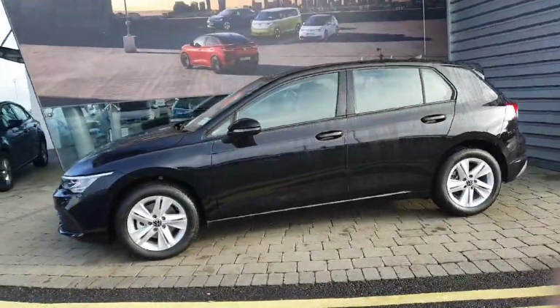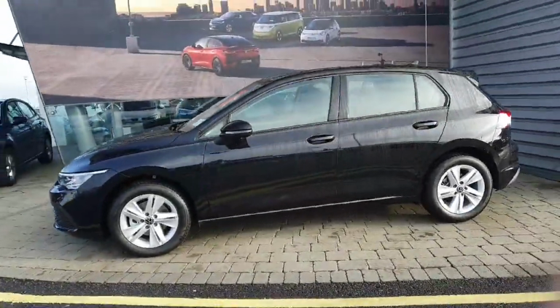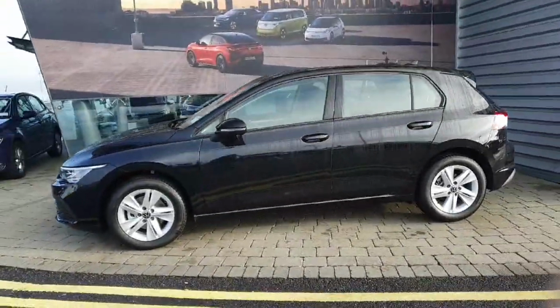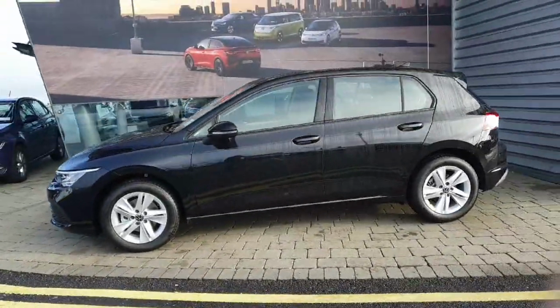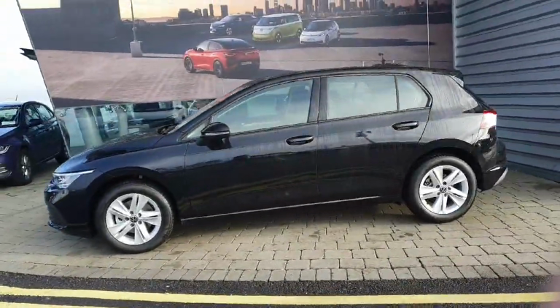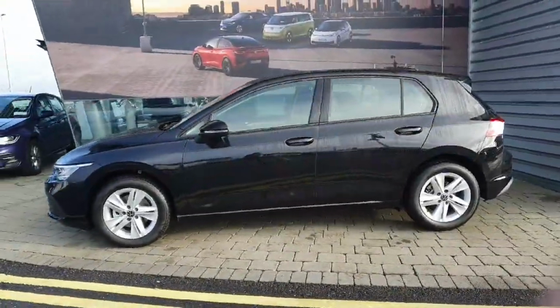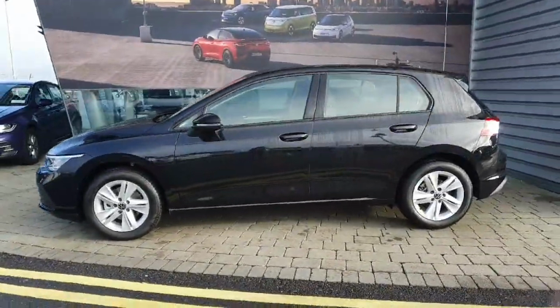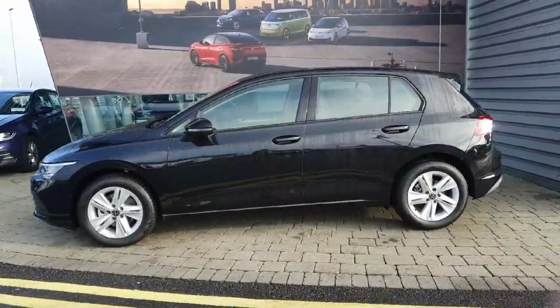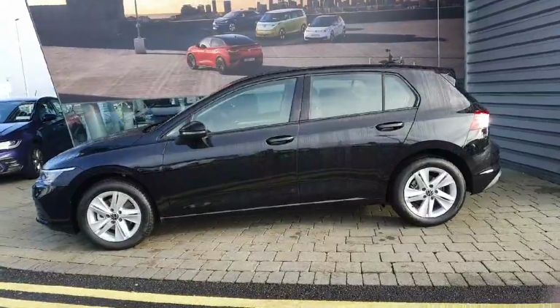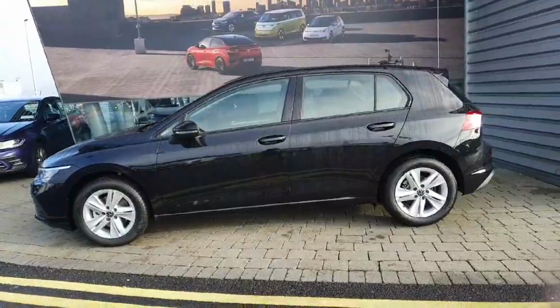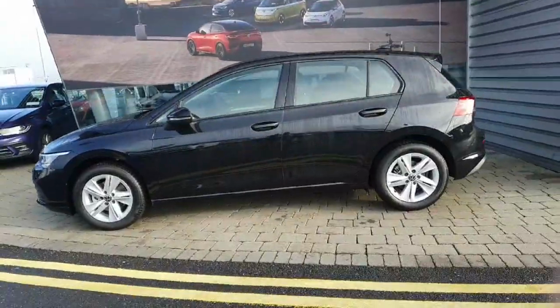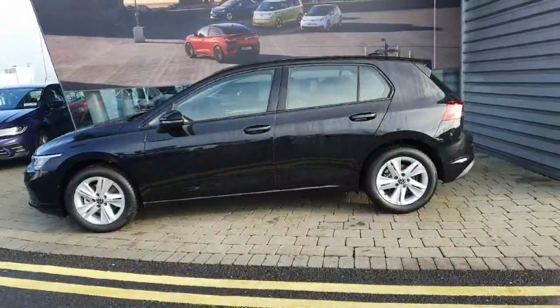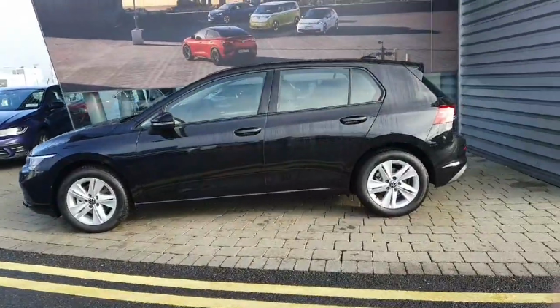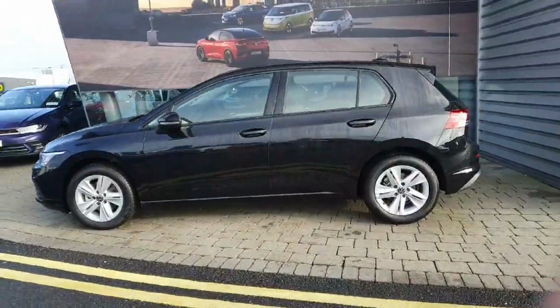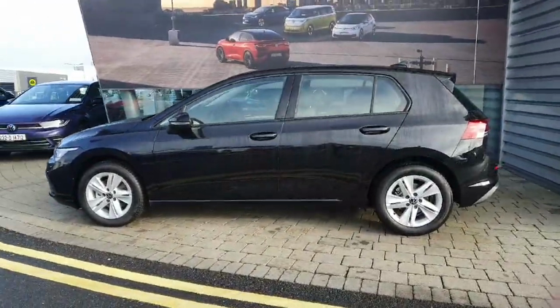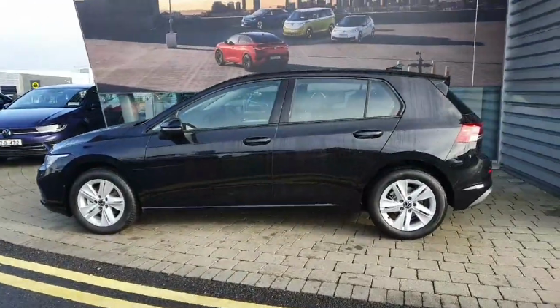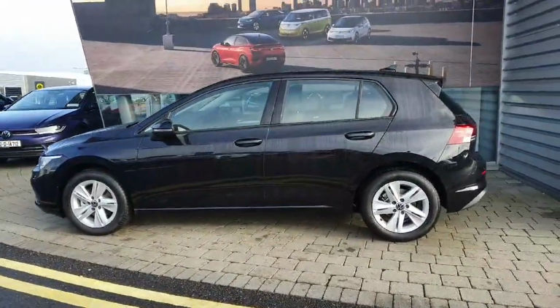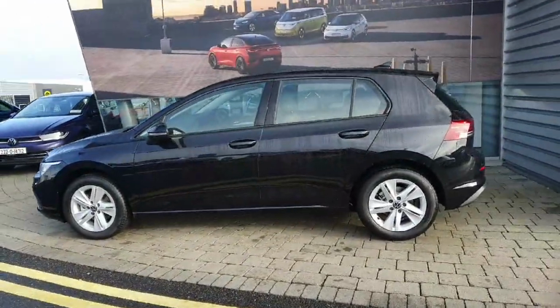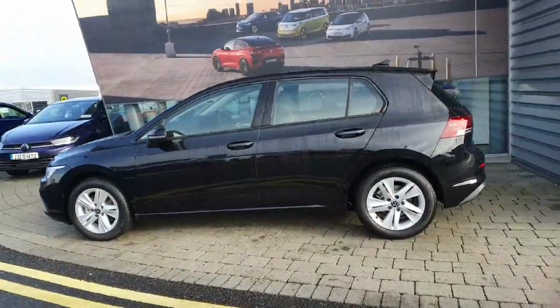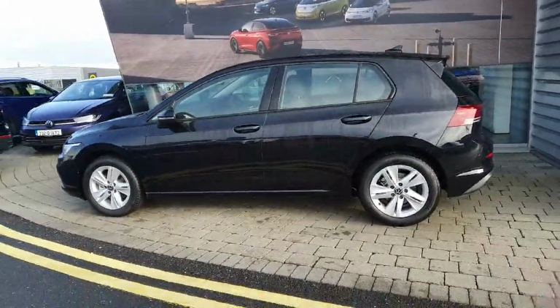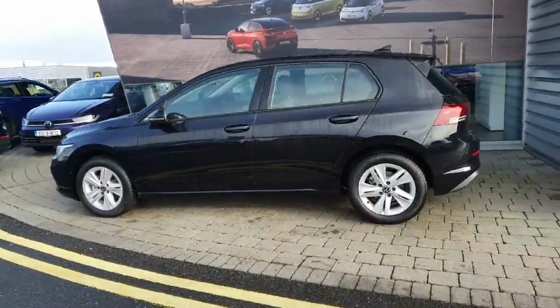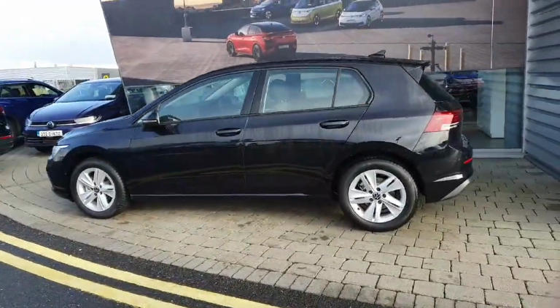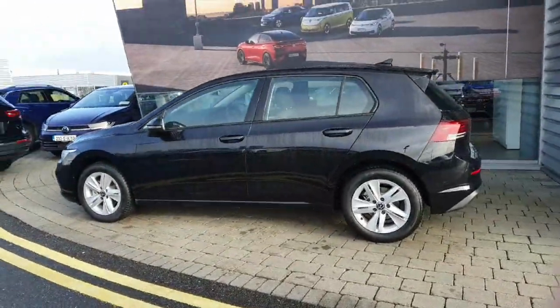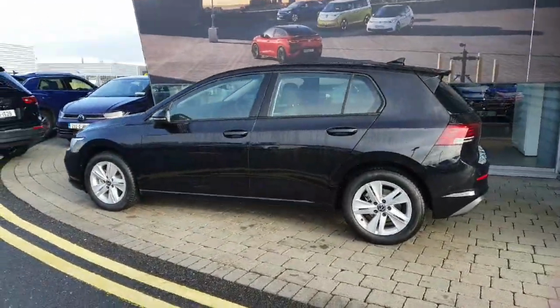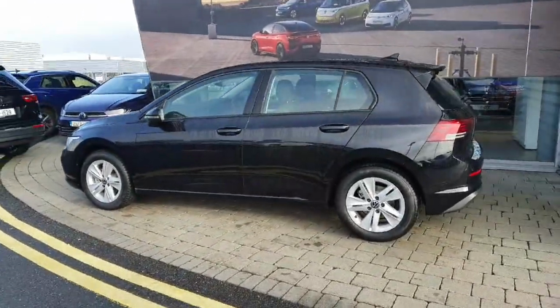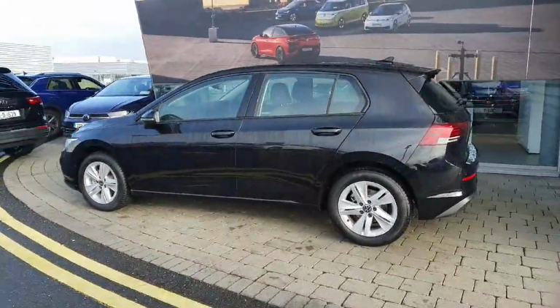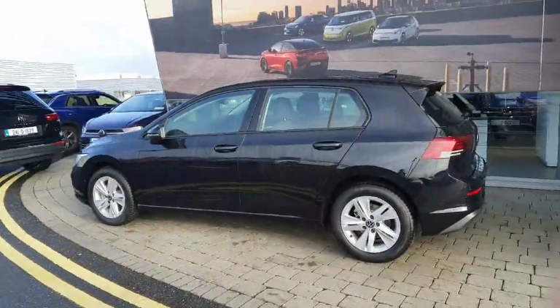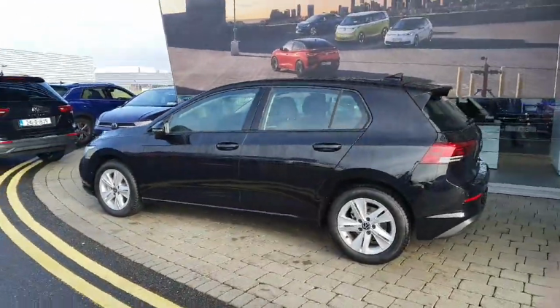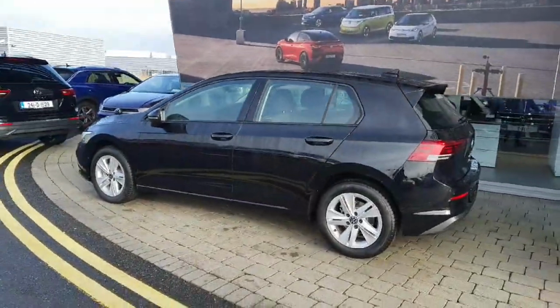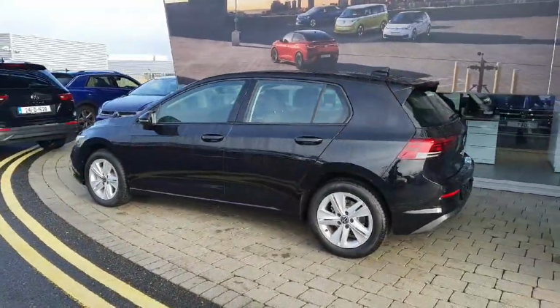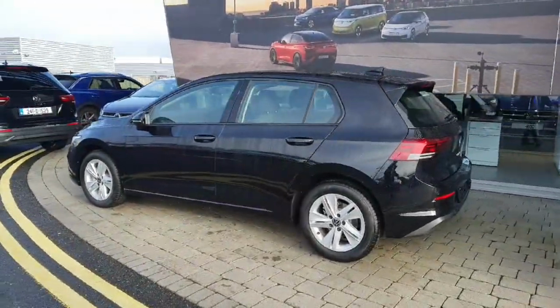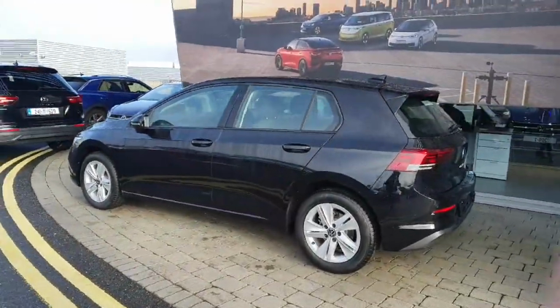This car comes with a 1 litre petrol engine producing 110 brake horsepower, and it also comes with a 6-speed manual gearbox.